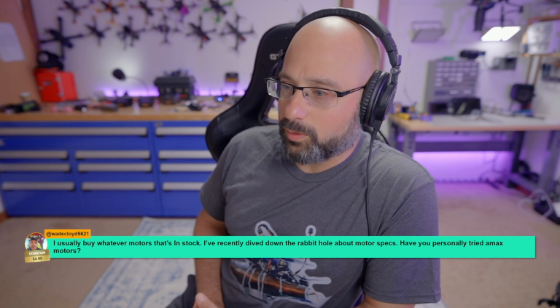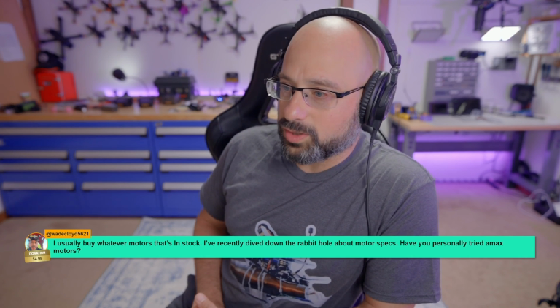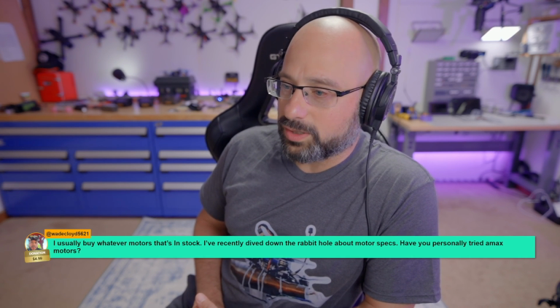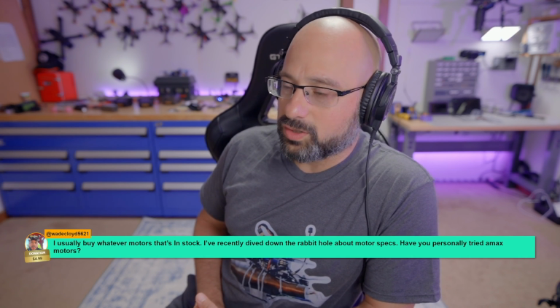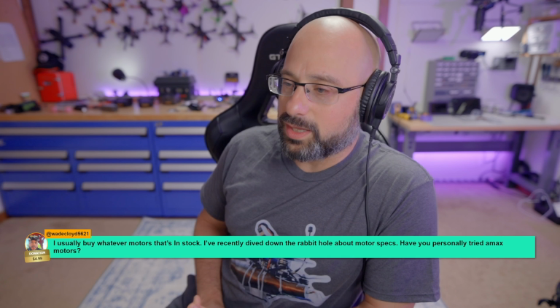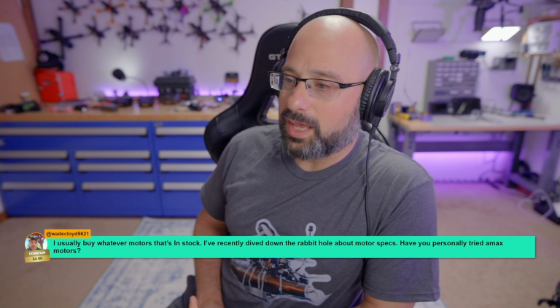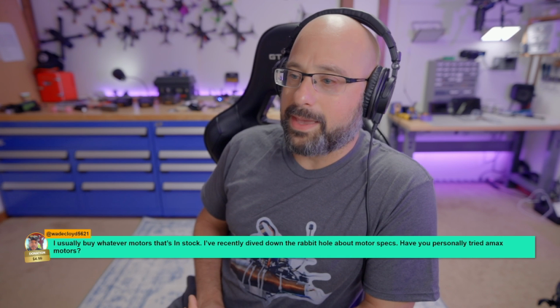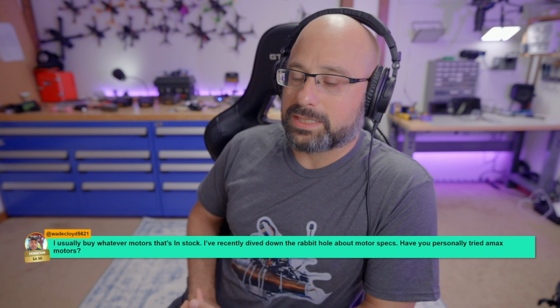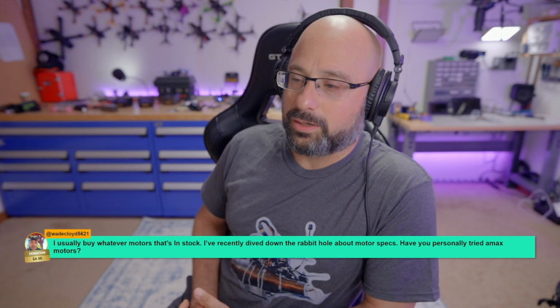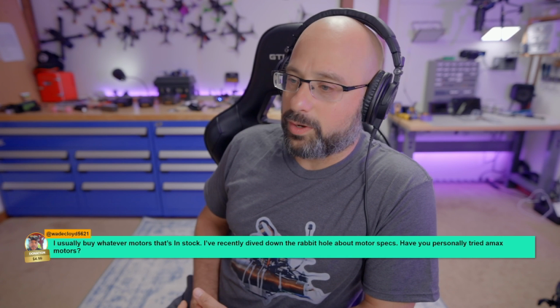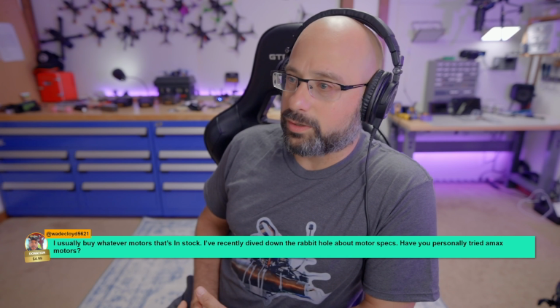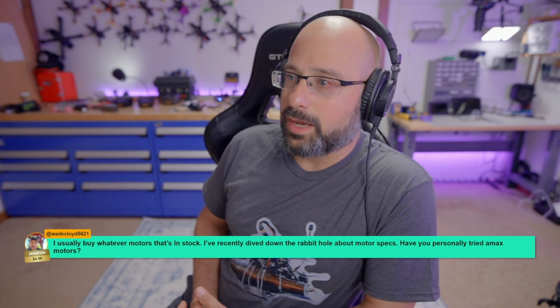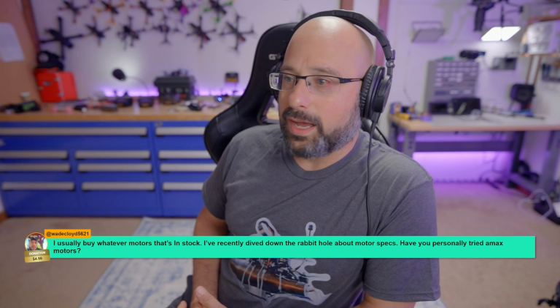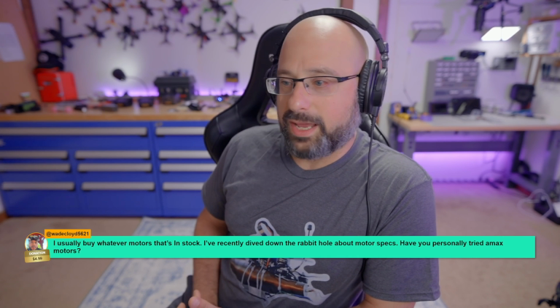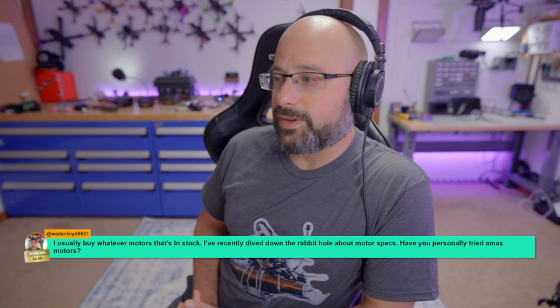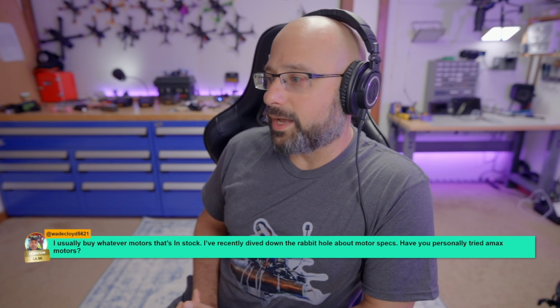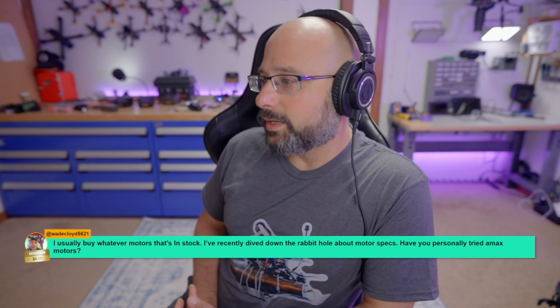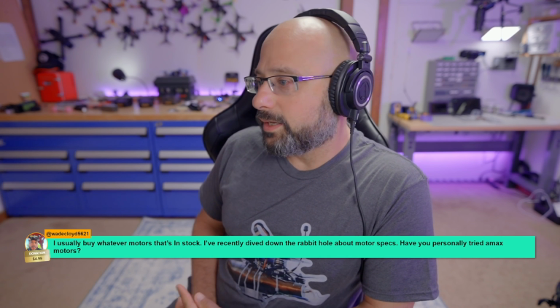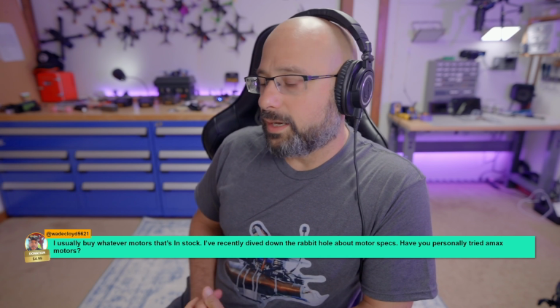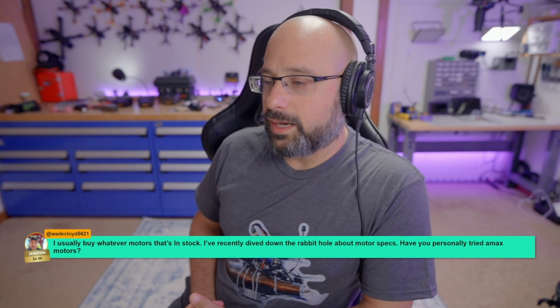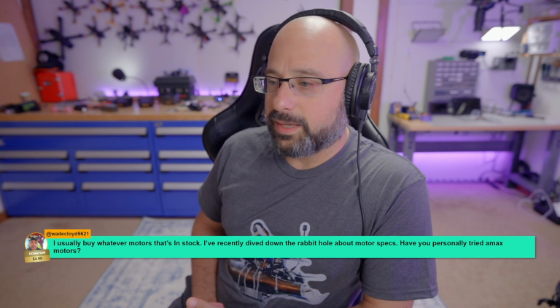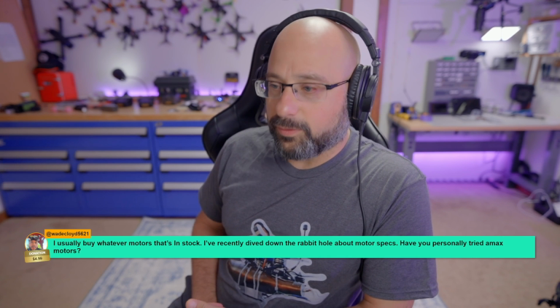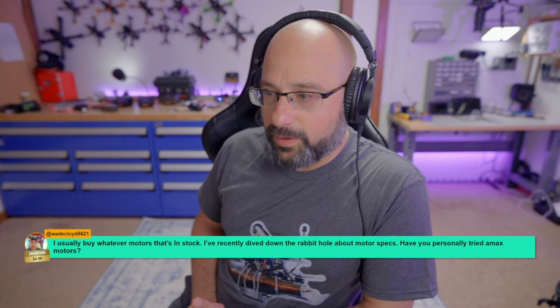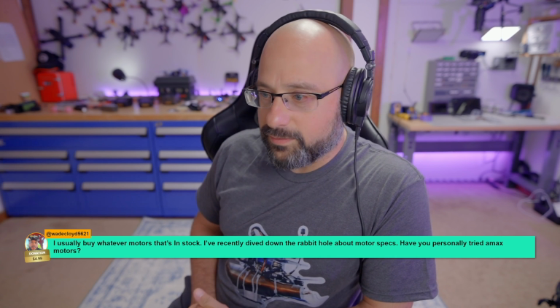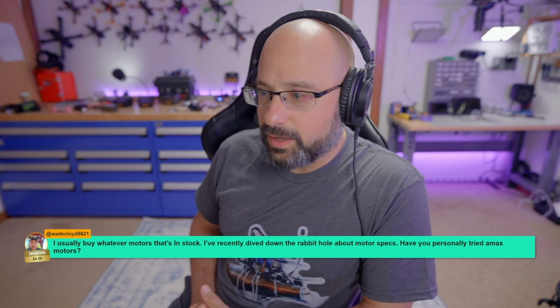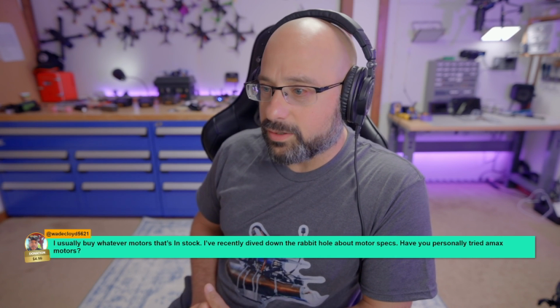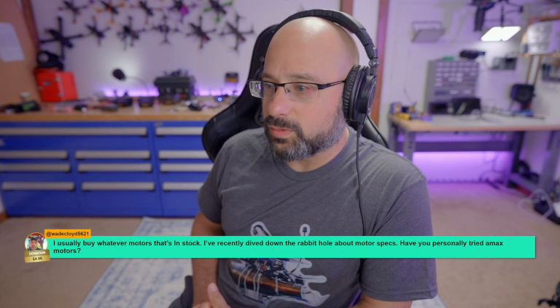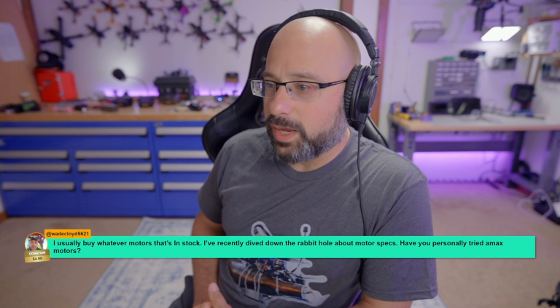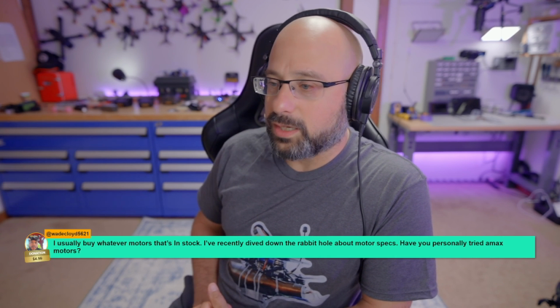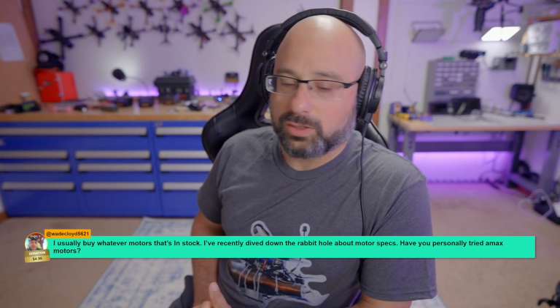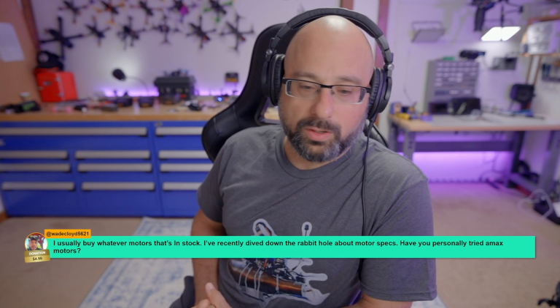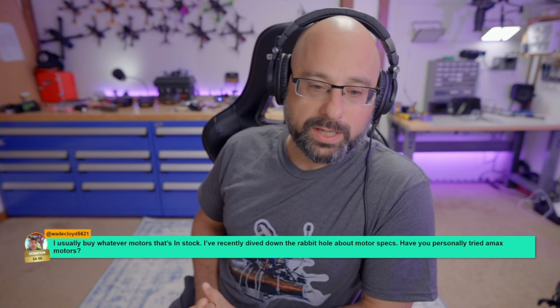Have you personally tried the AMAX Inno motor? I have not. Thank you for $5, Wade Cloyd.